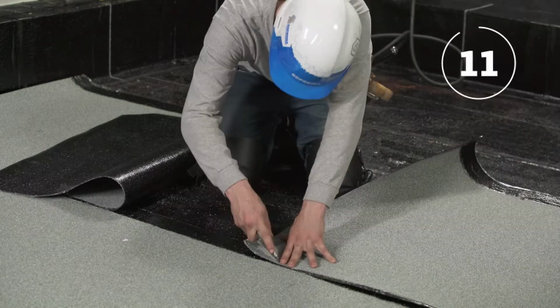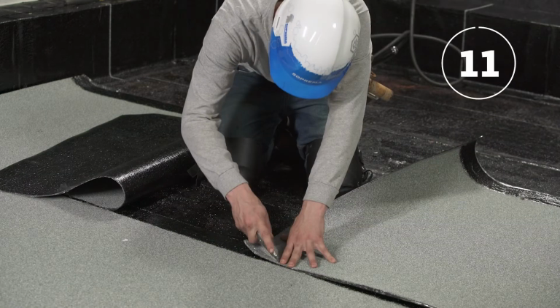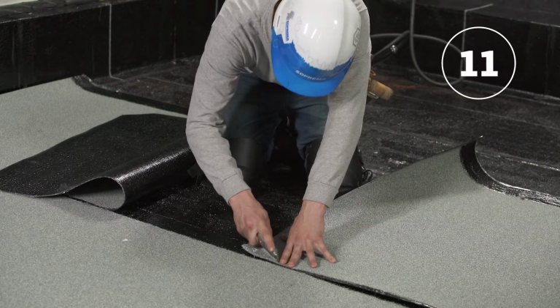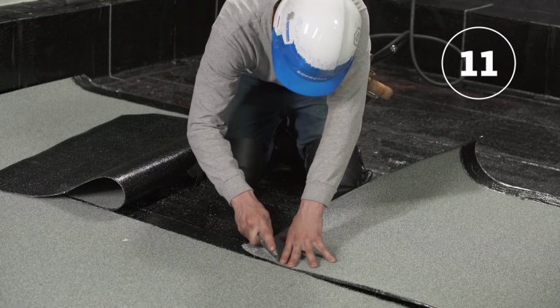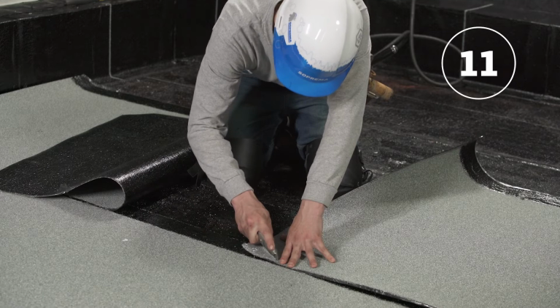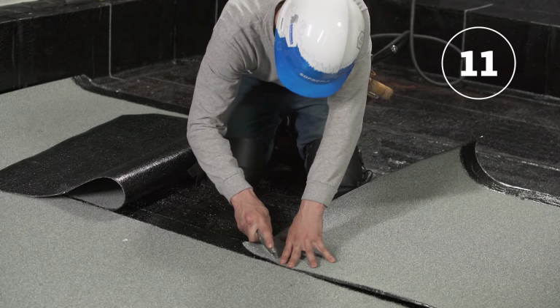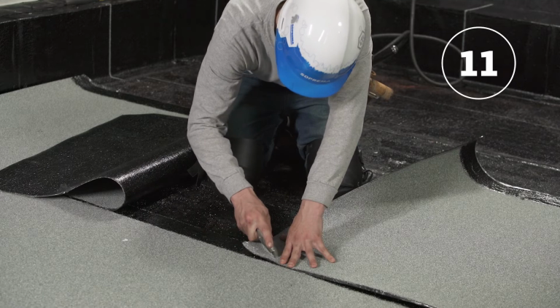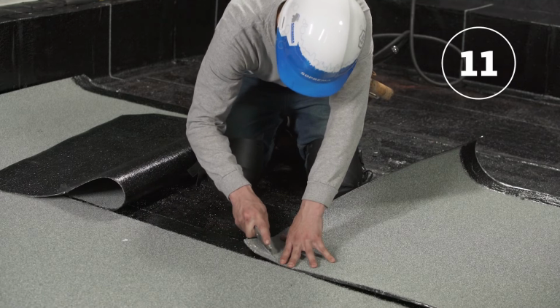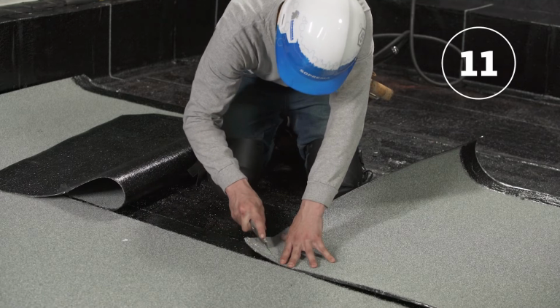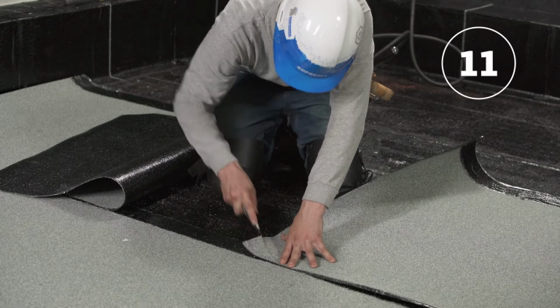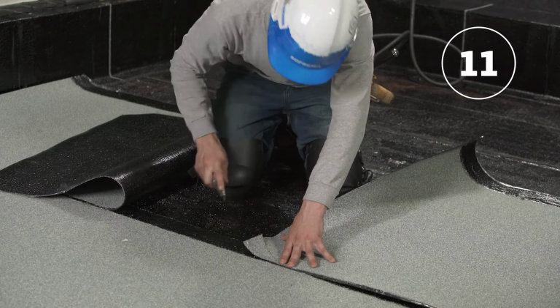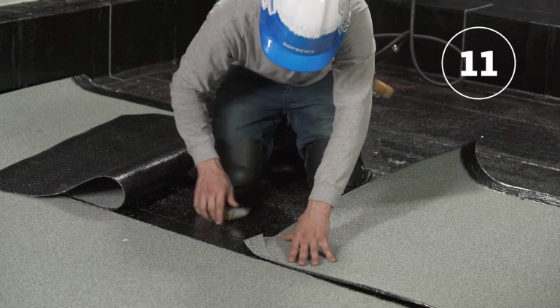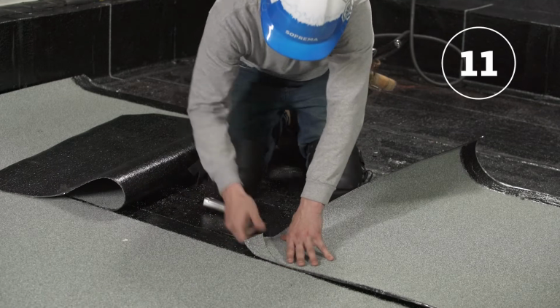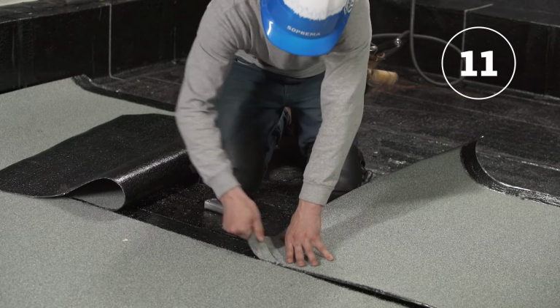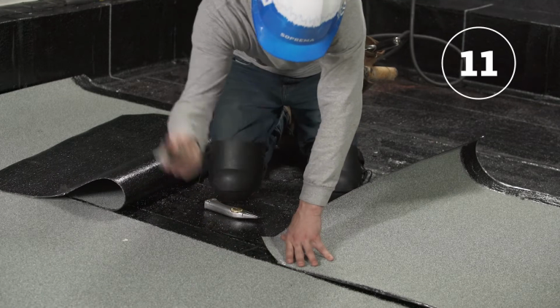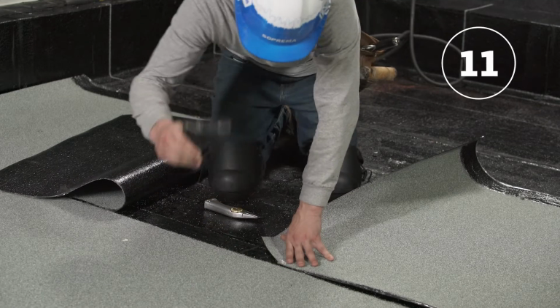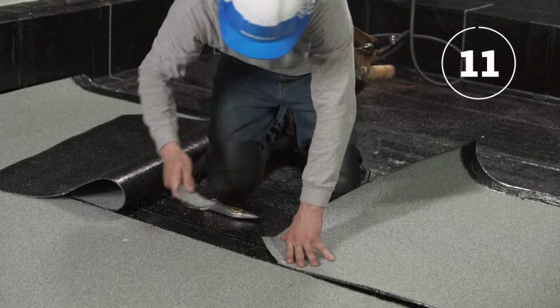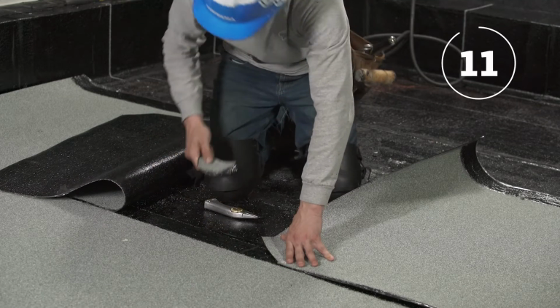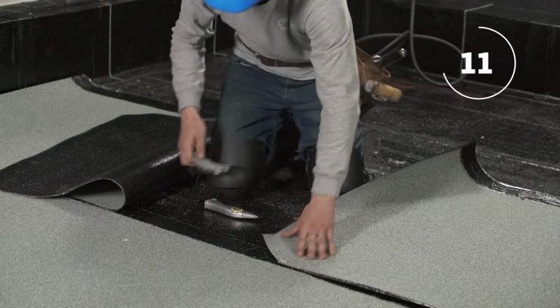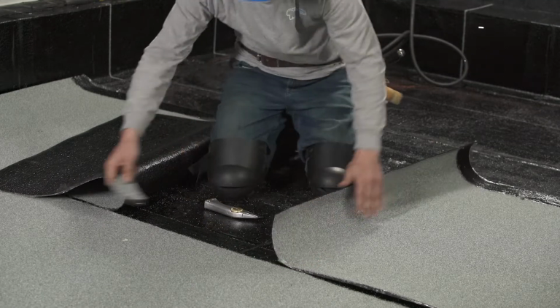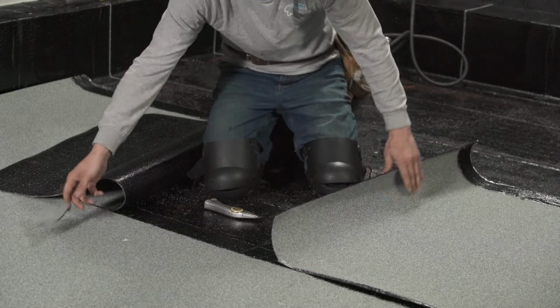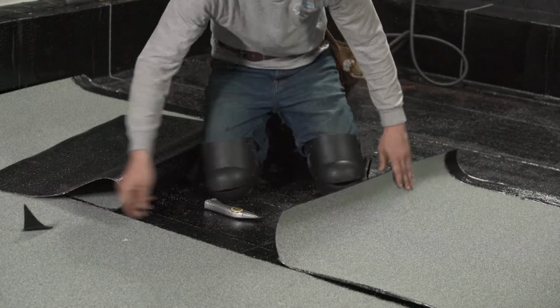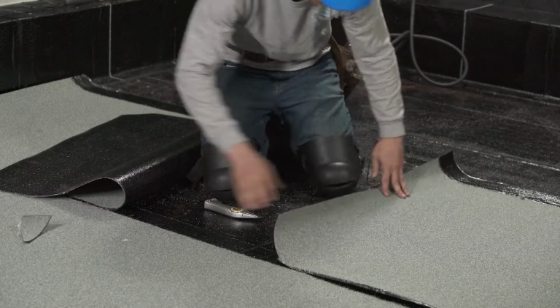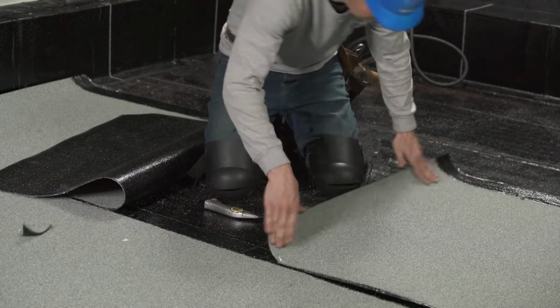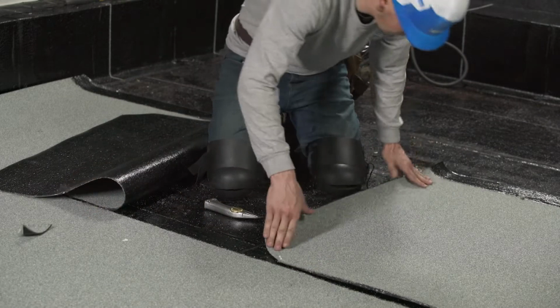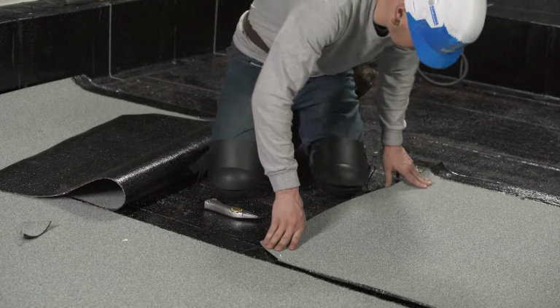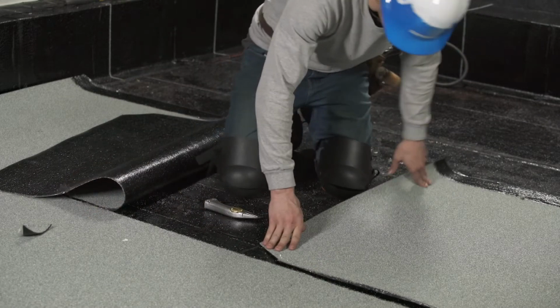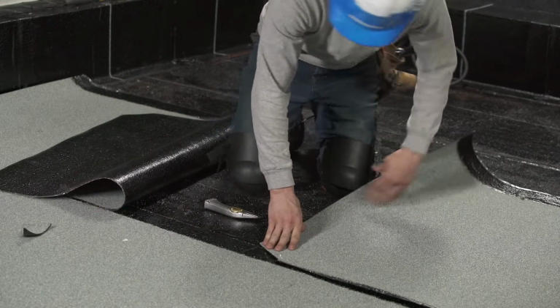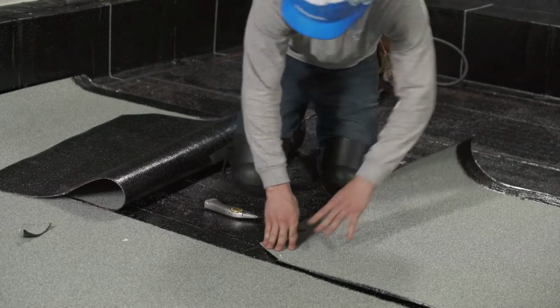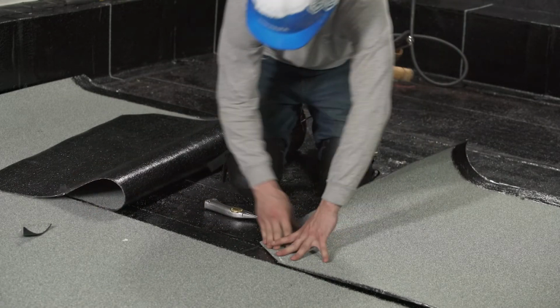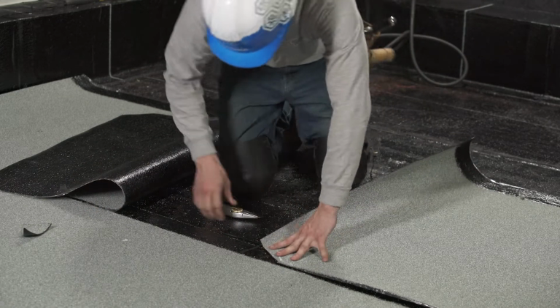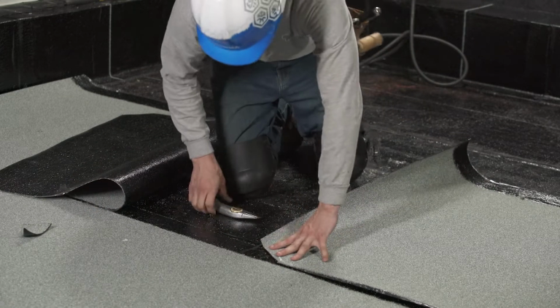At the end lap overlap, cut at an angle the corner of the membrane that is in the middle of the T joint.